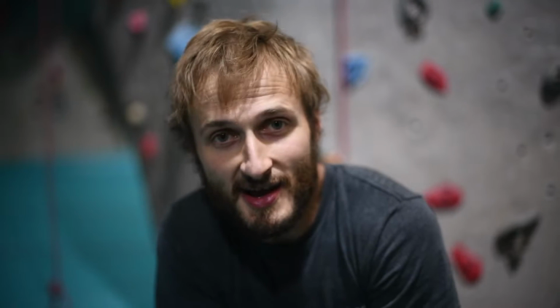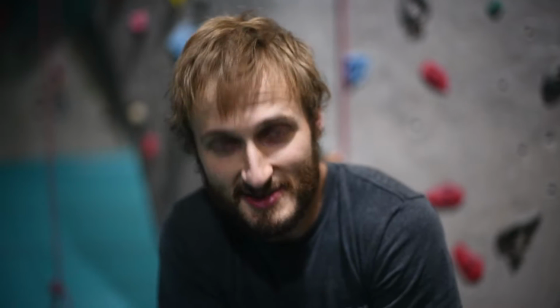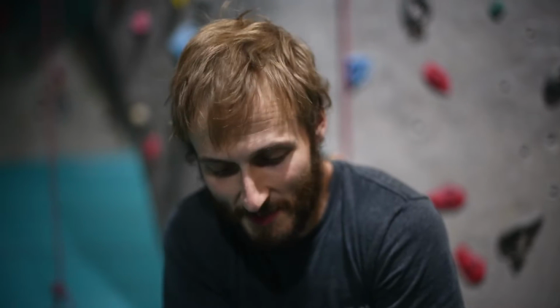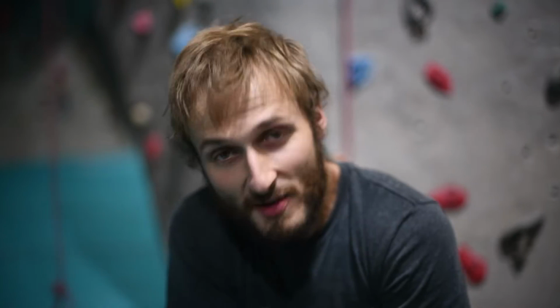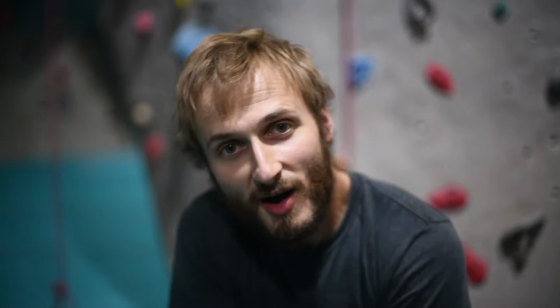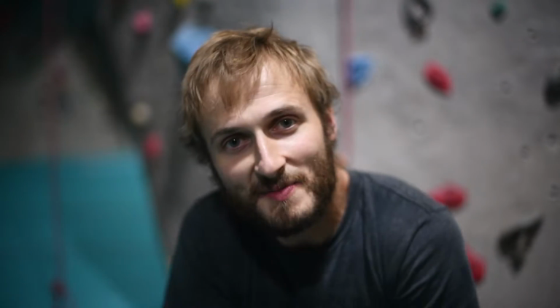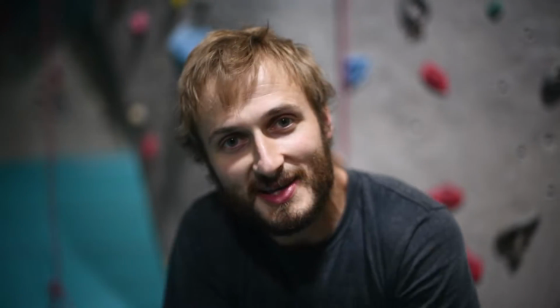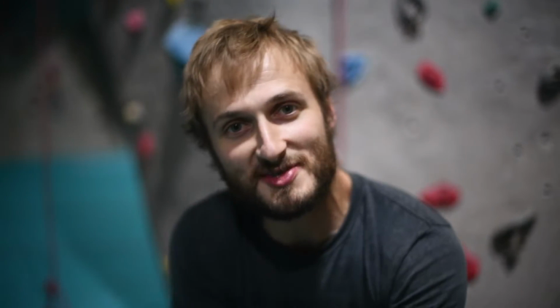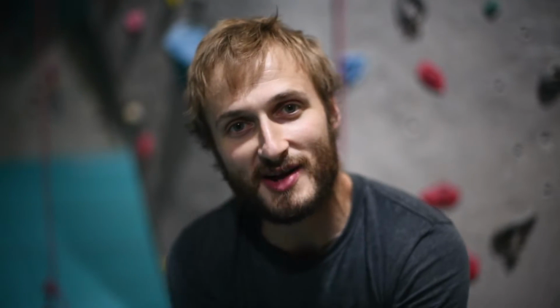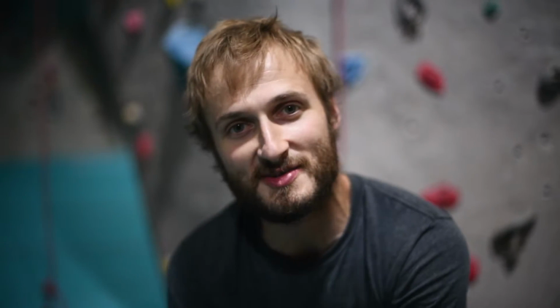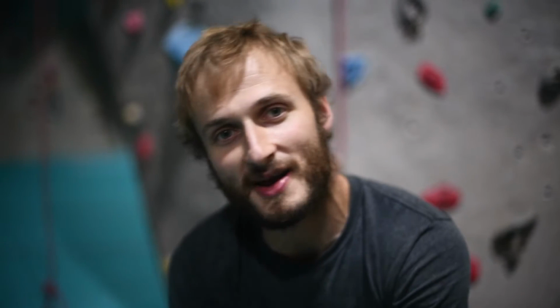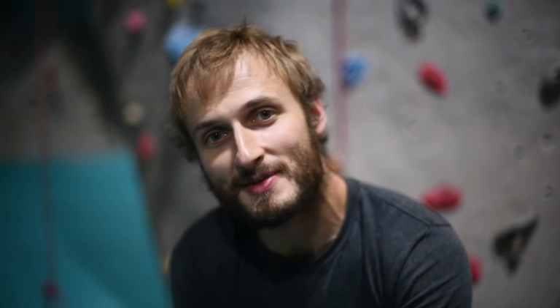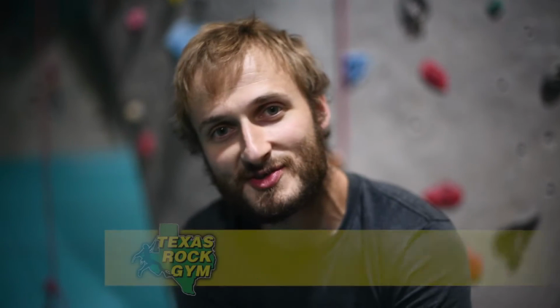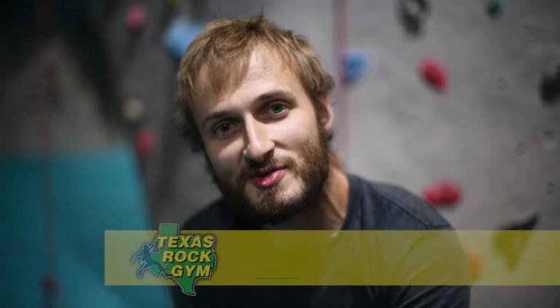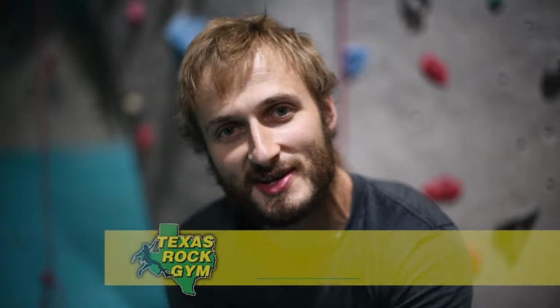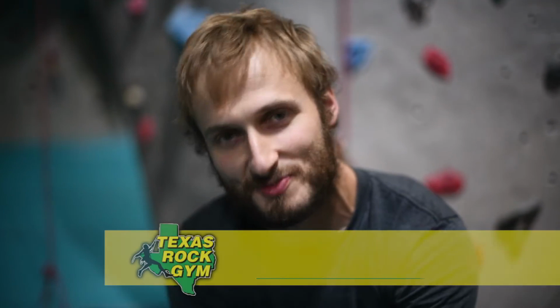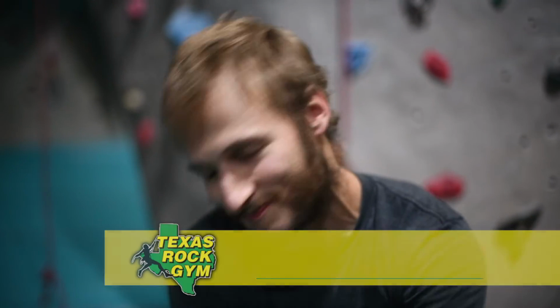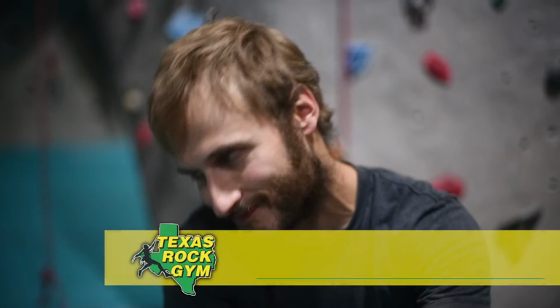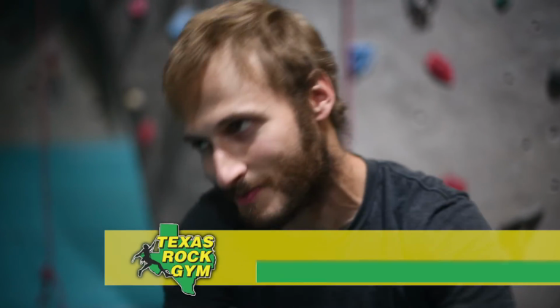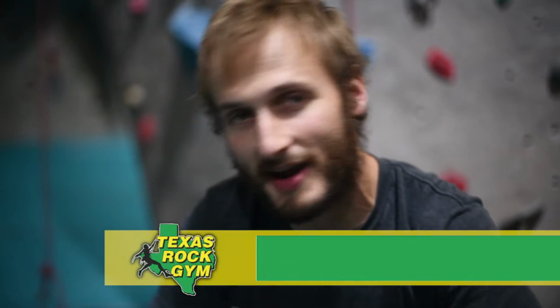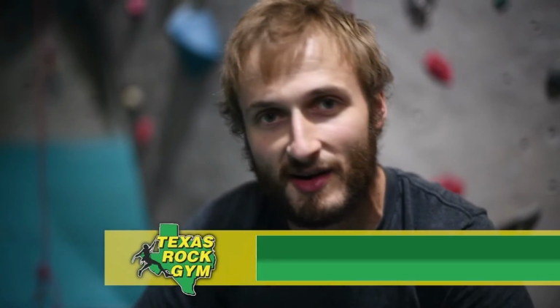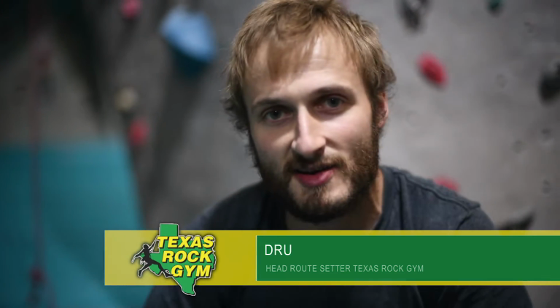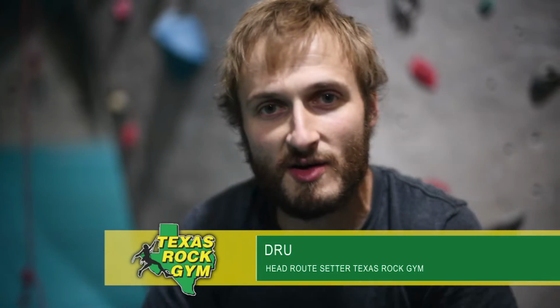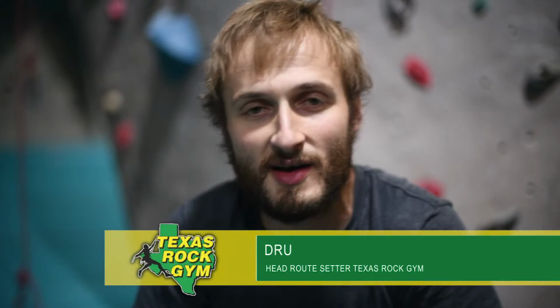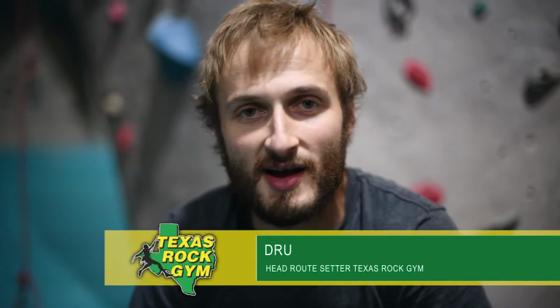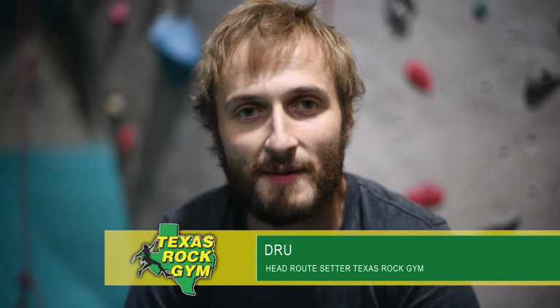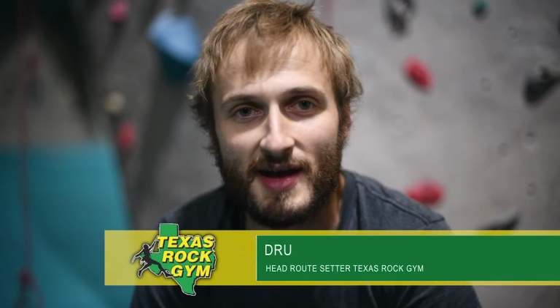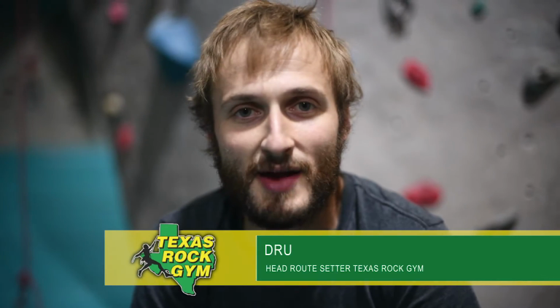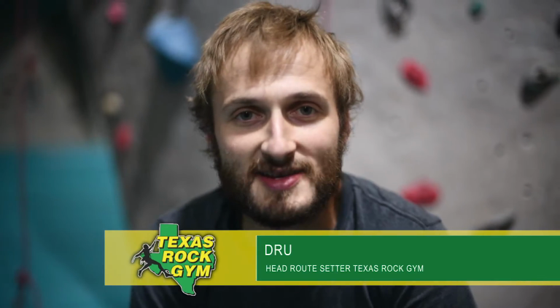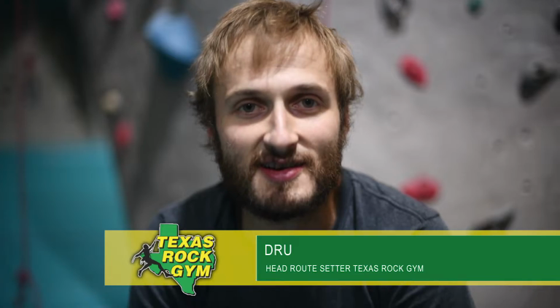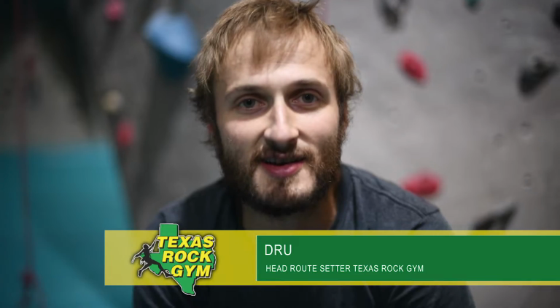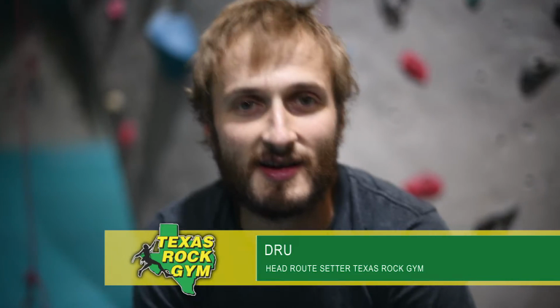Hey guys, everybody. Welcome to Texas Rock Gym. My name is Drew. As you might already know, I'm the head route setter here.